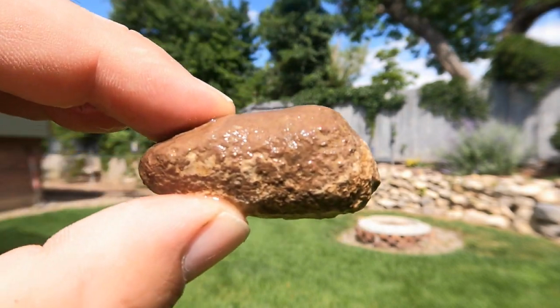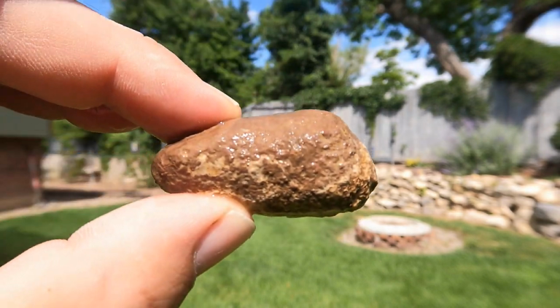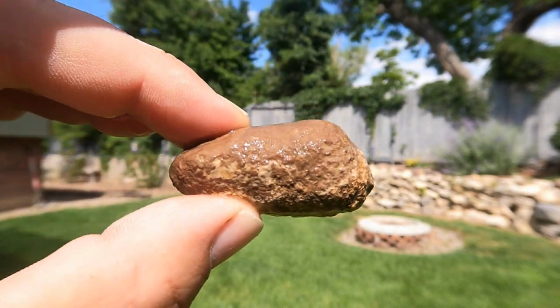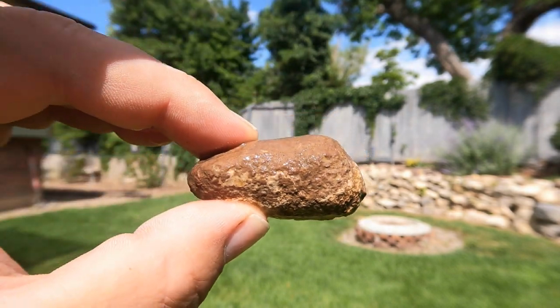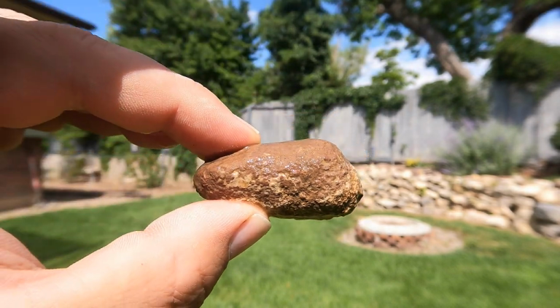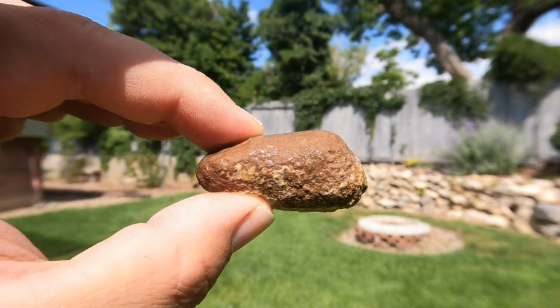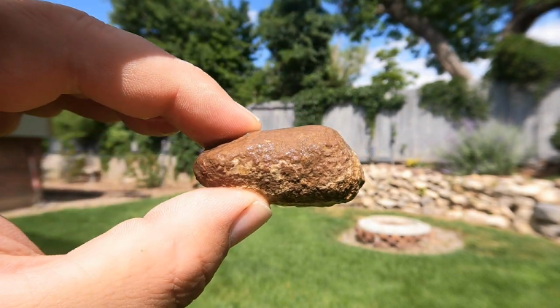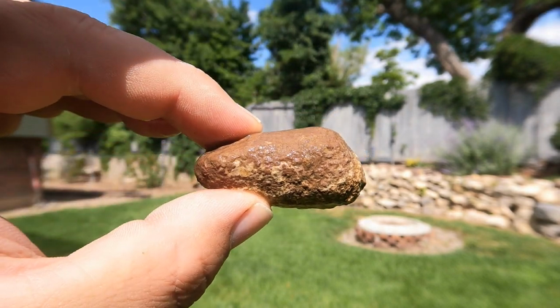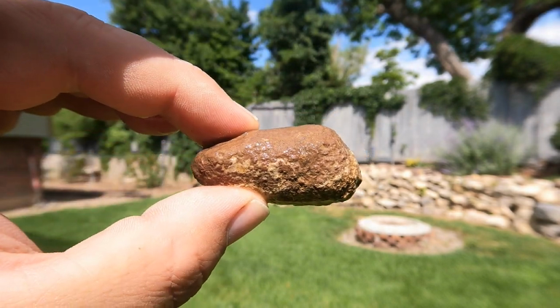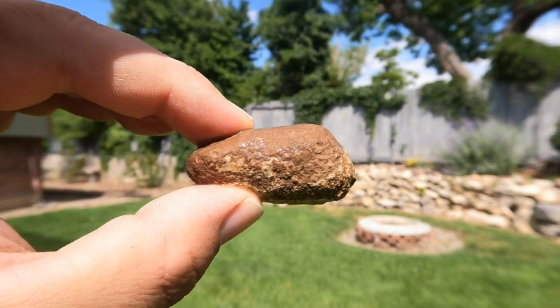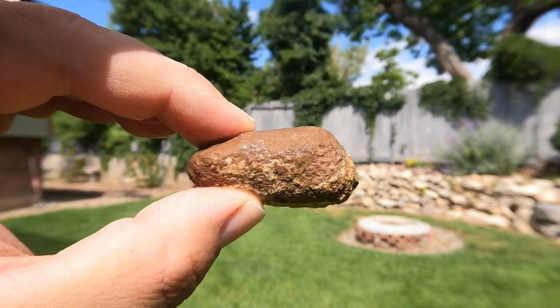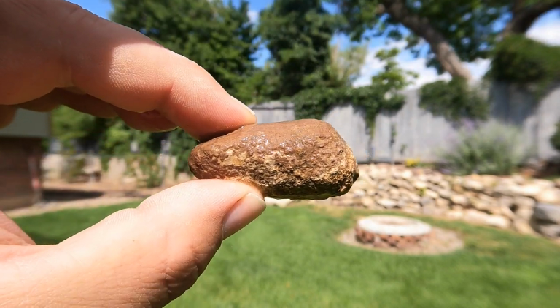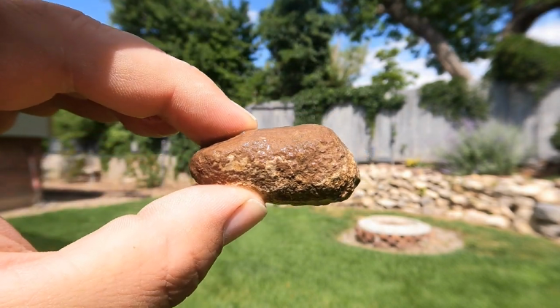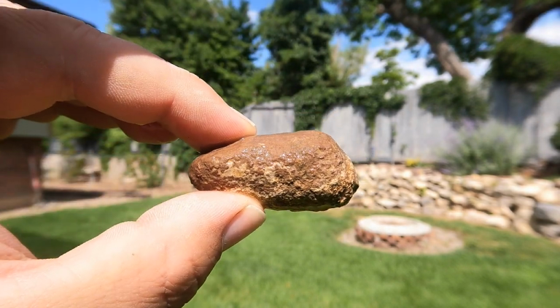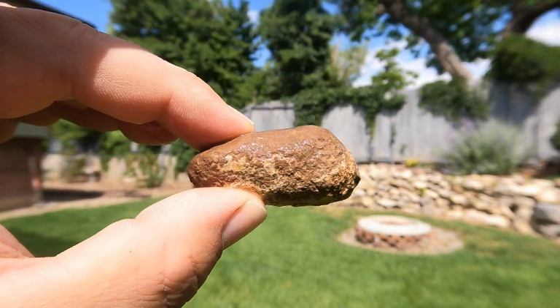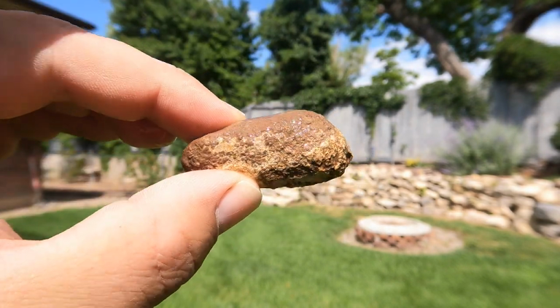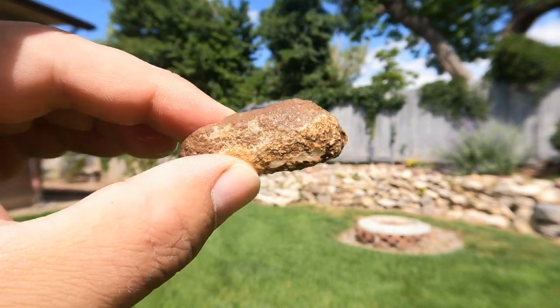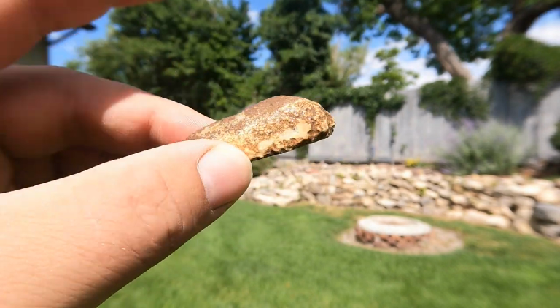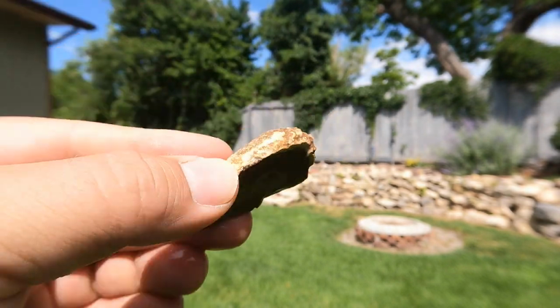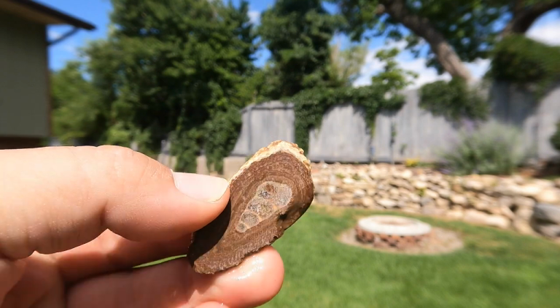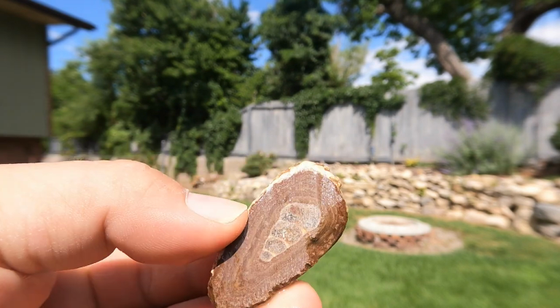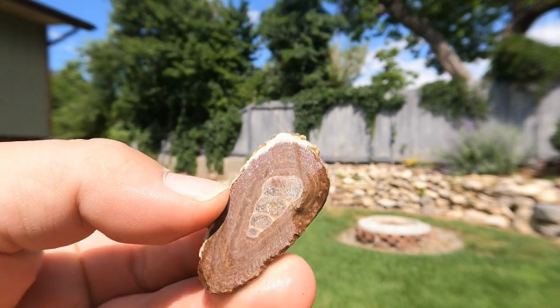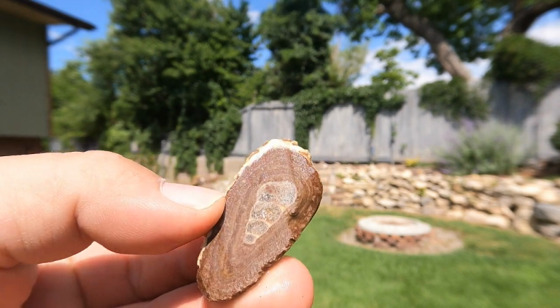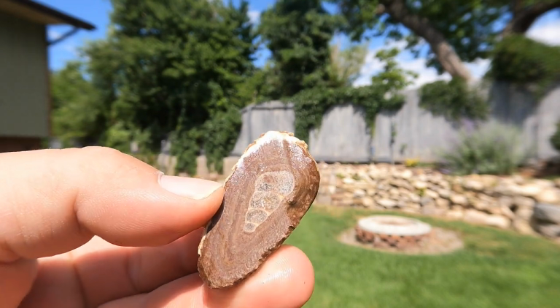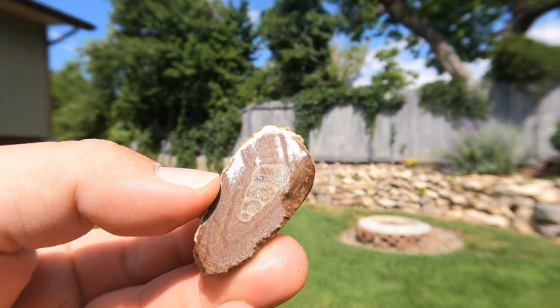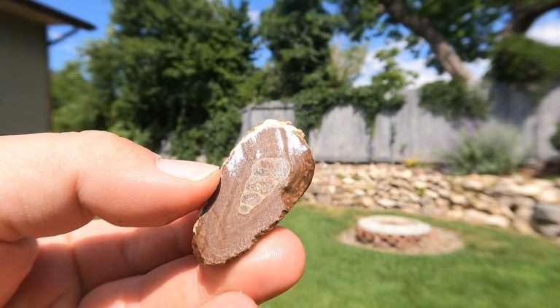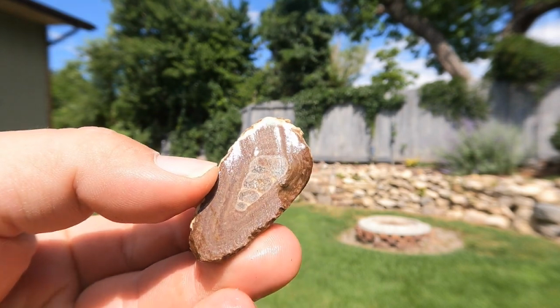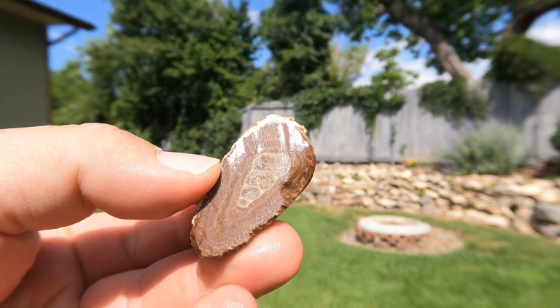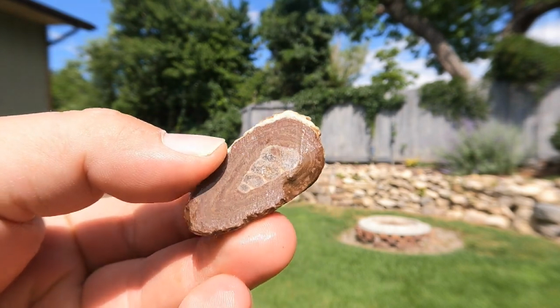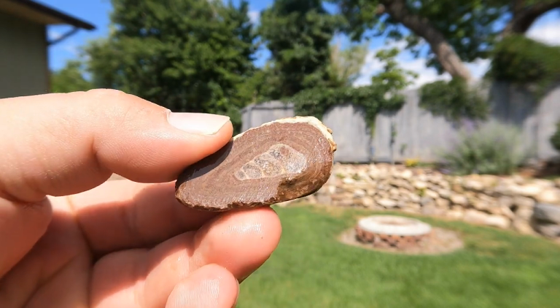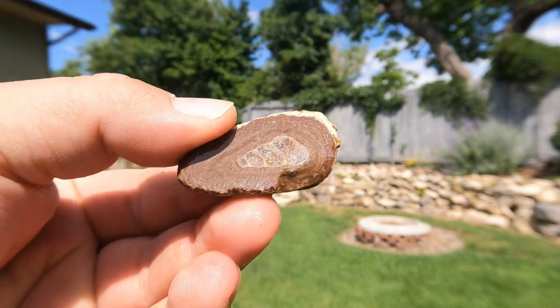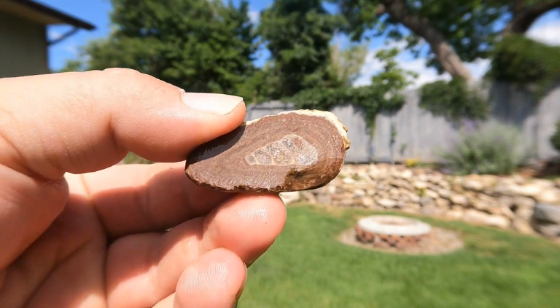Another bird's eye gastropod. Once again, one side broke. Not too bad, though.